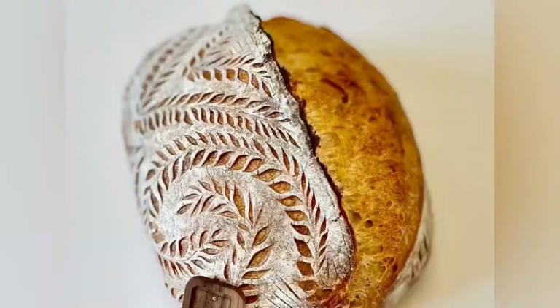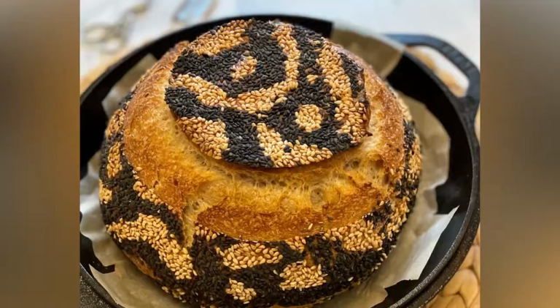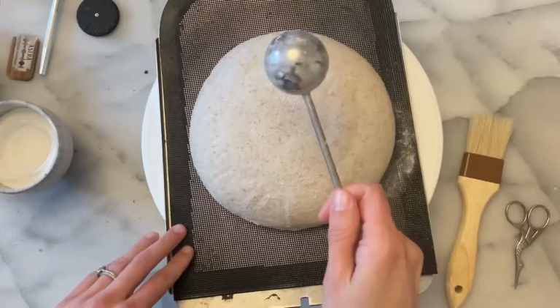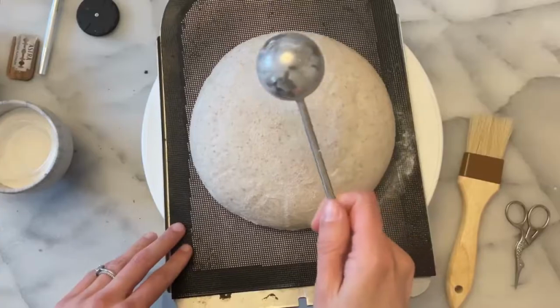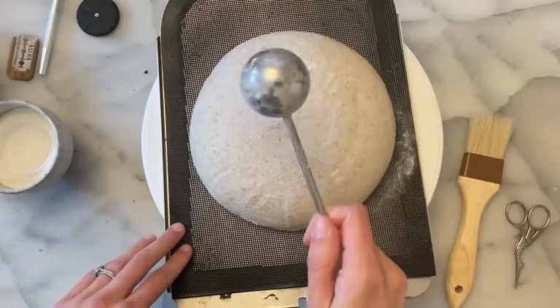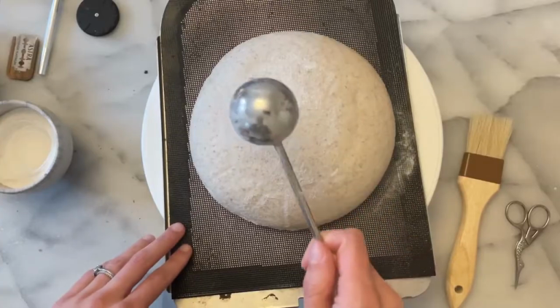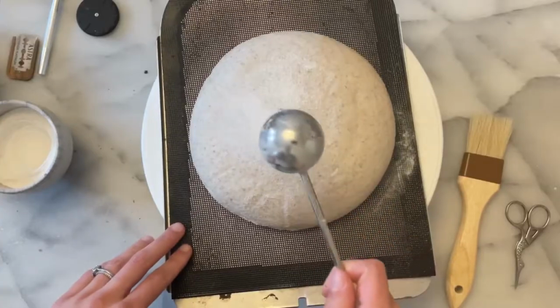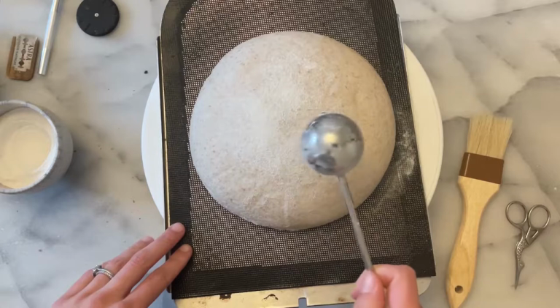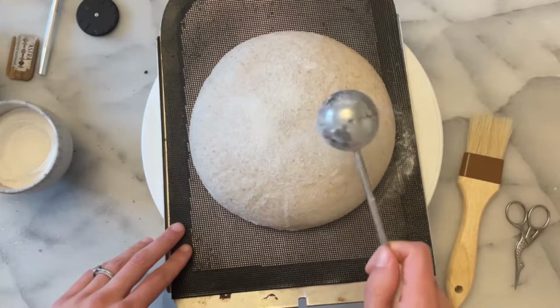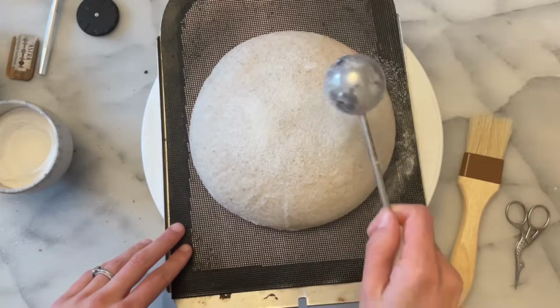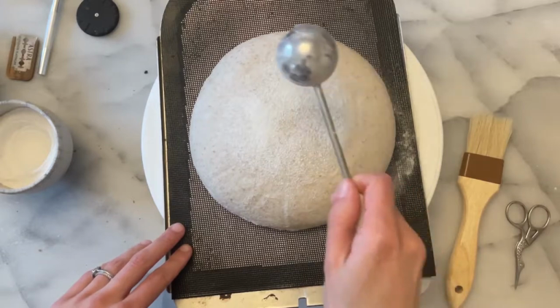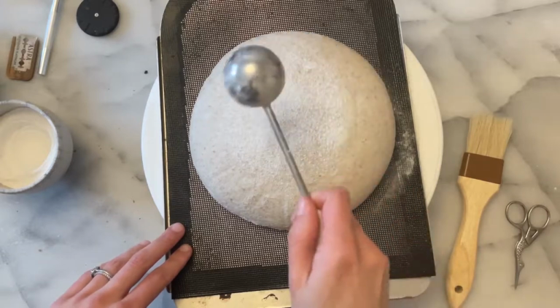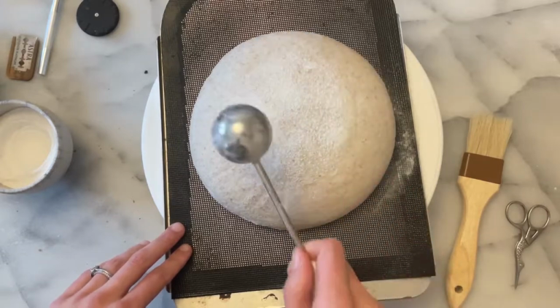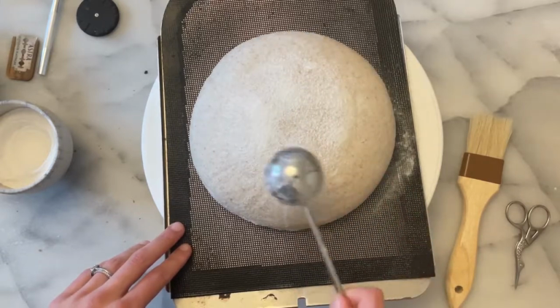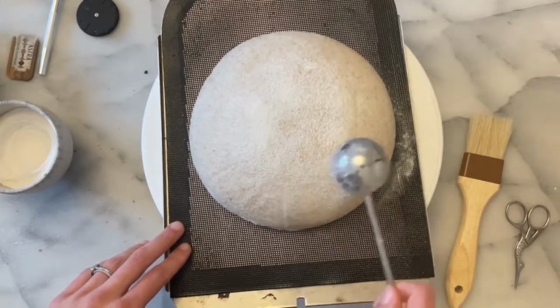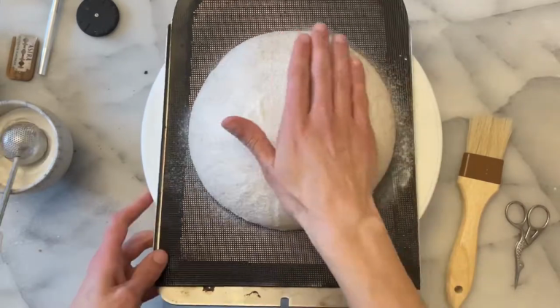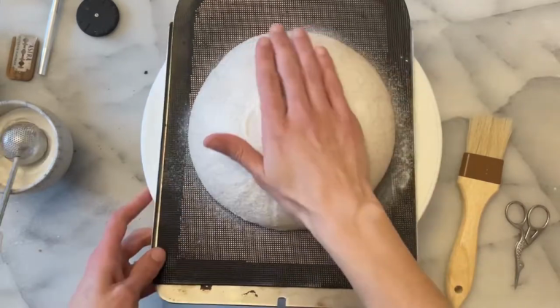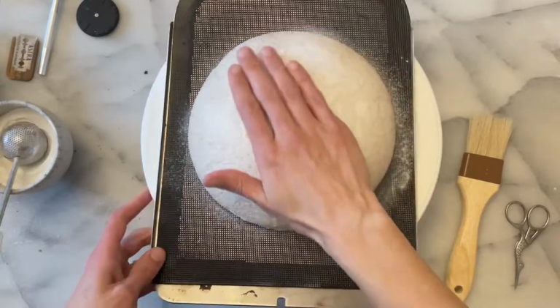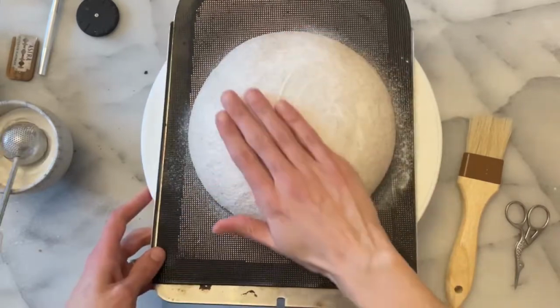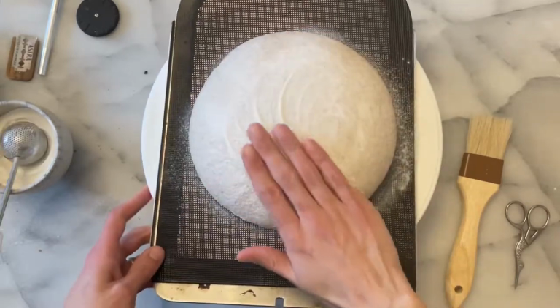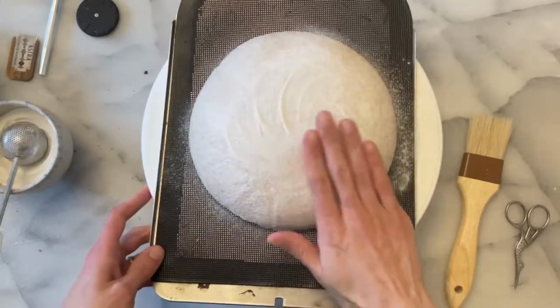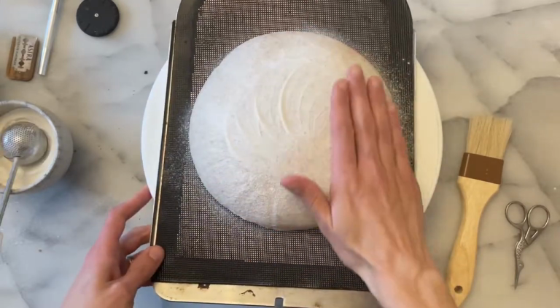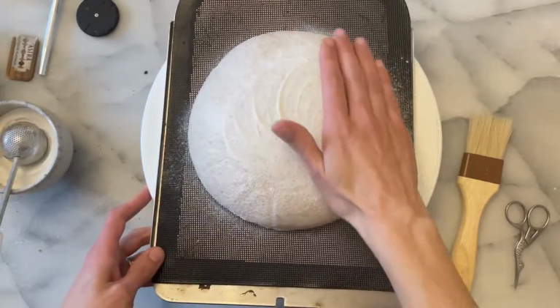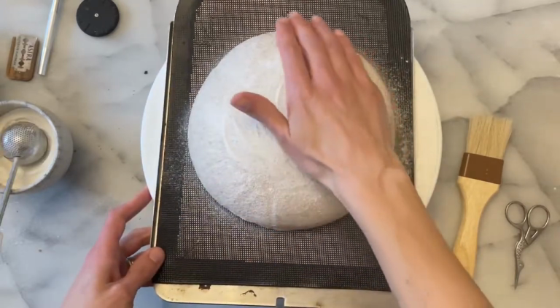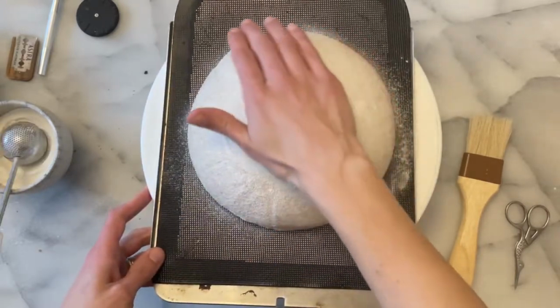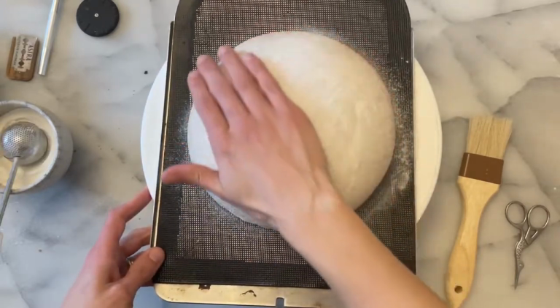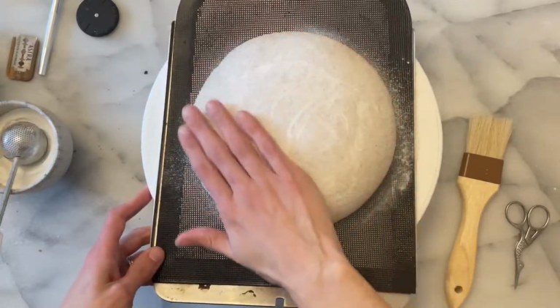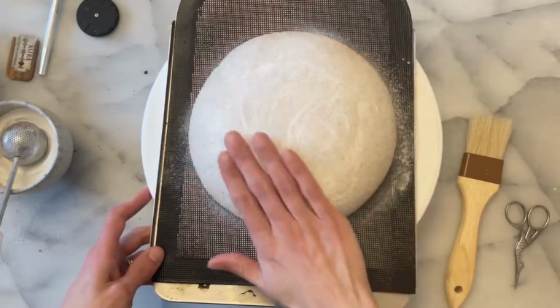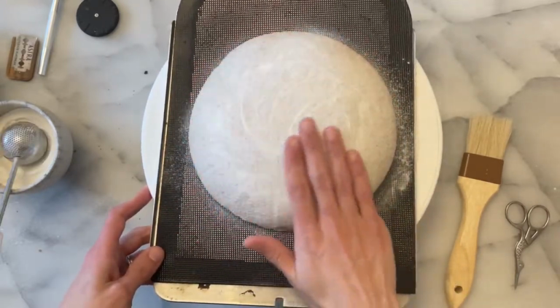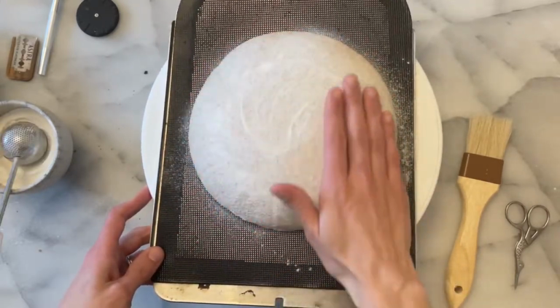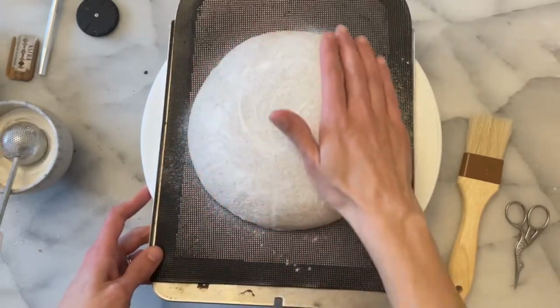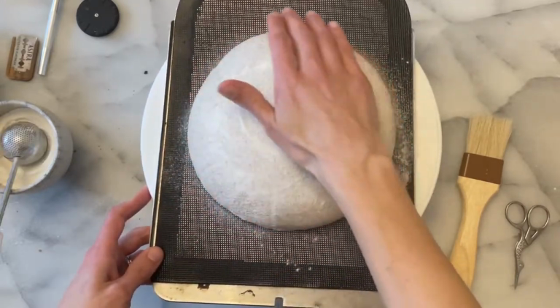Hey all! Today we're going to be doing a decorative quilt style score.